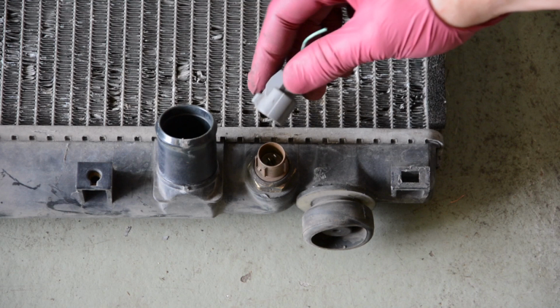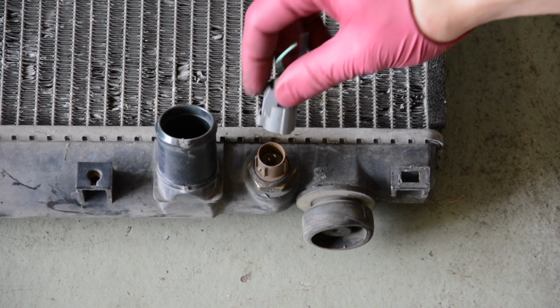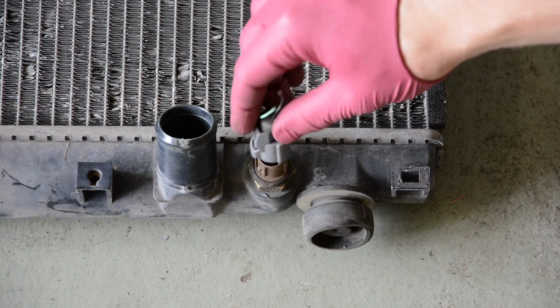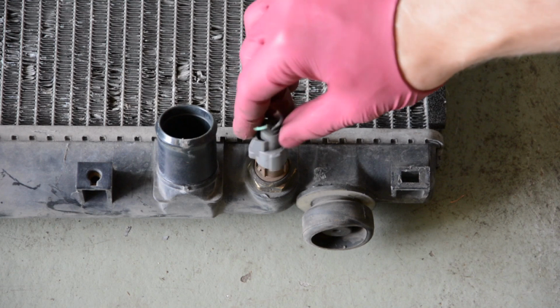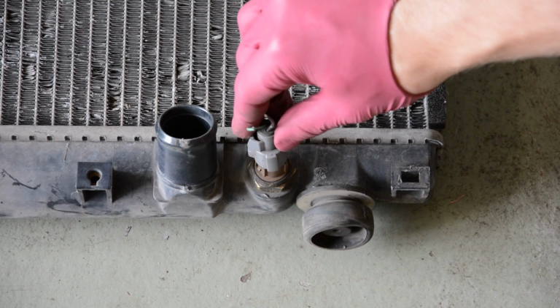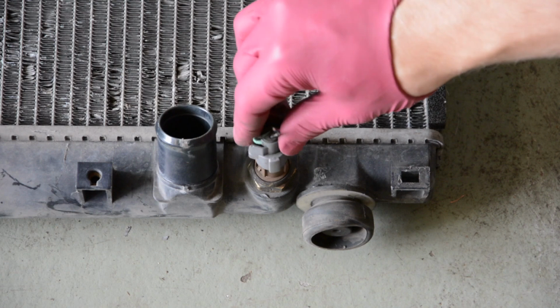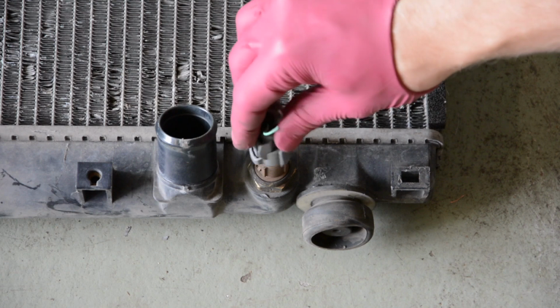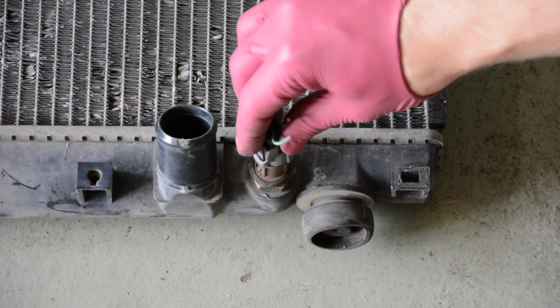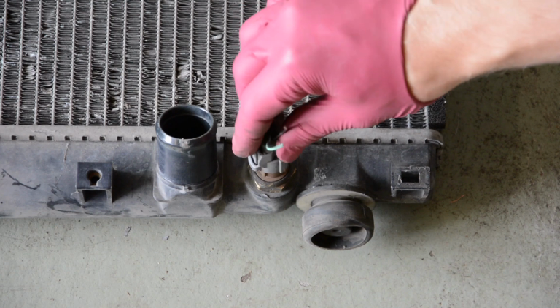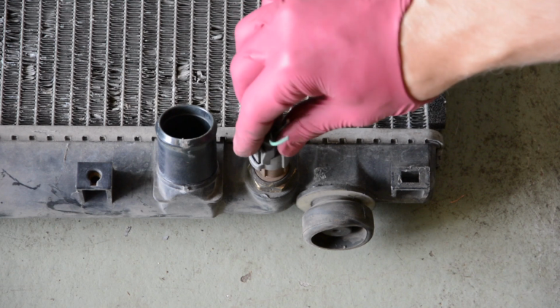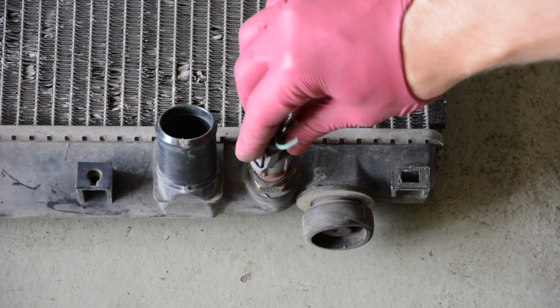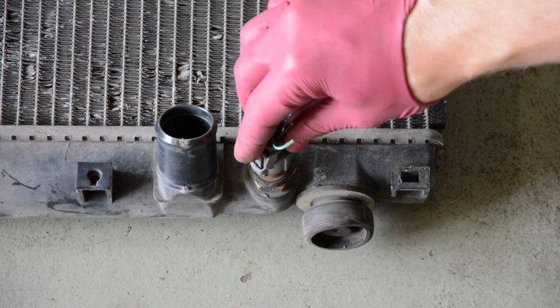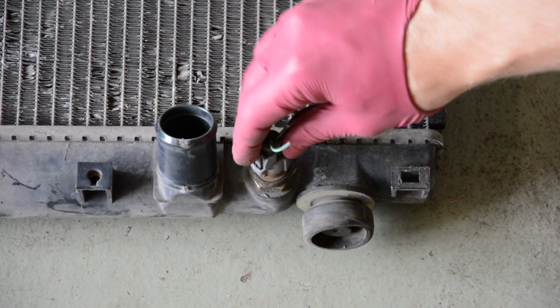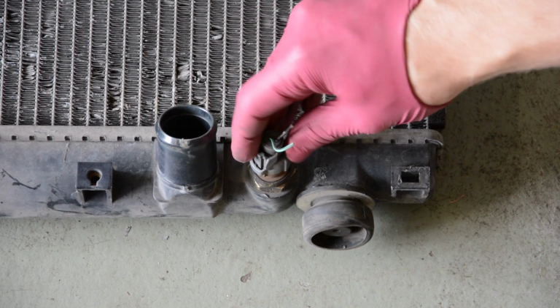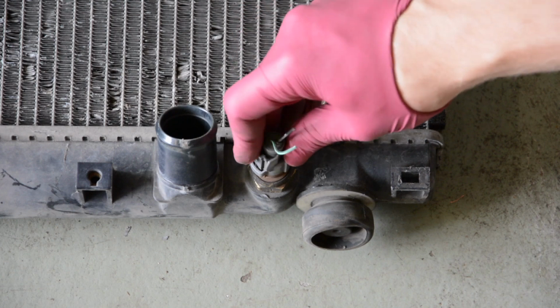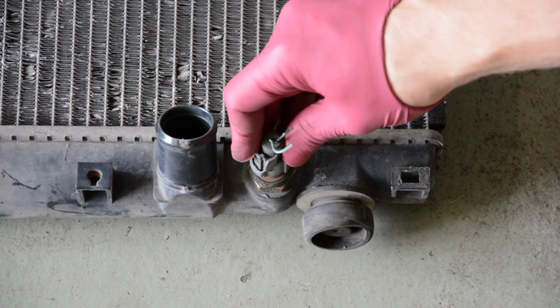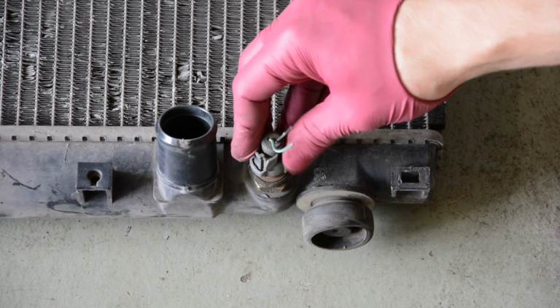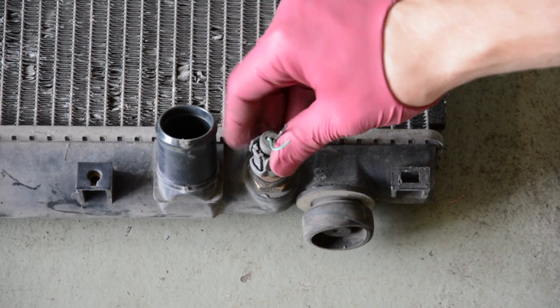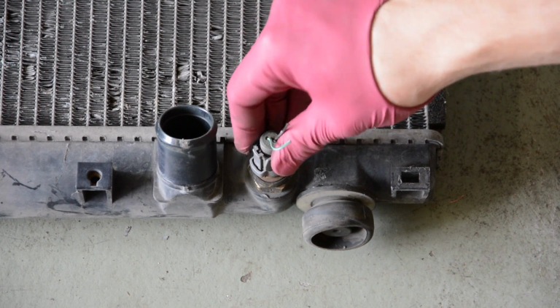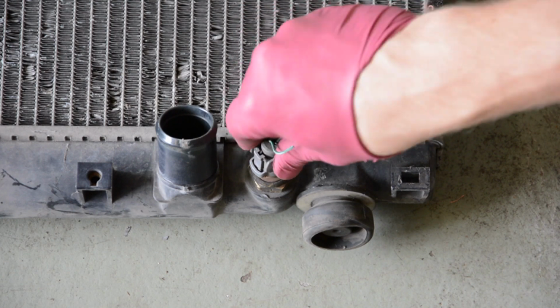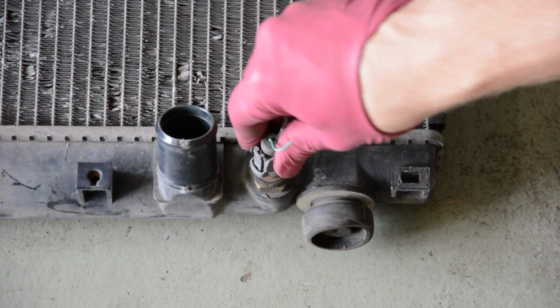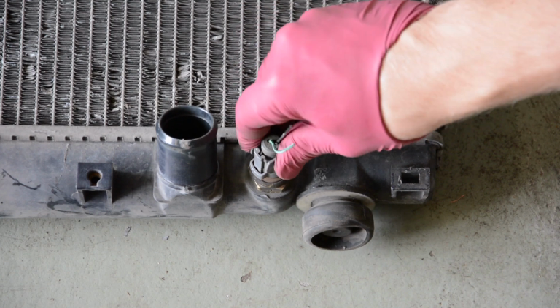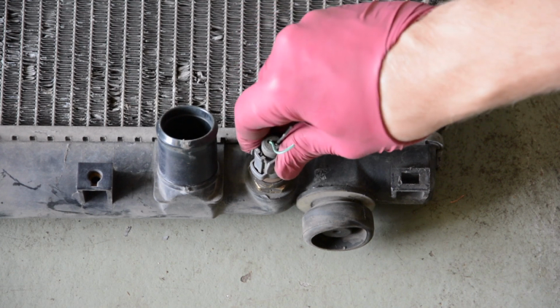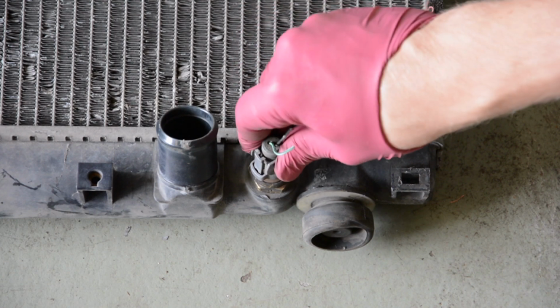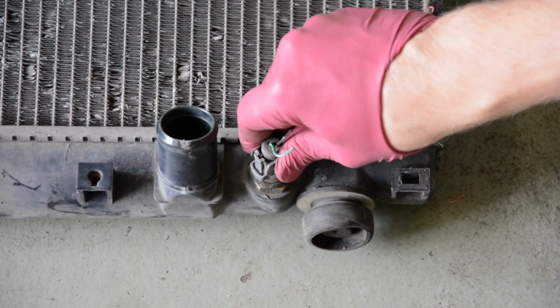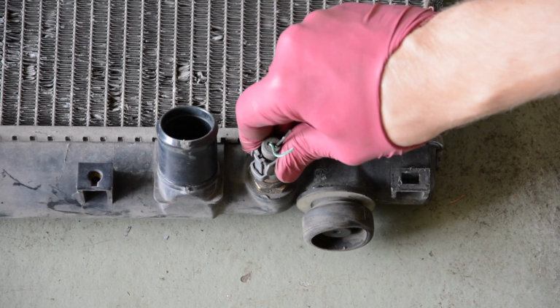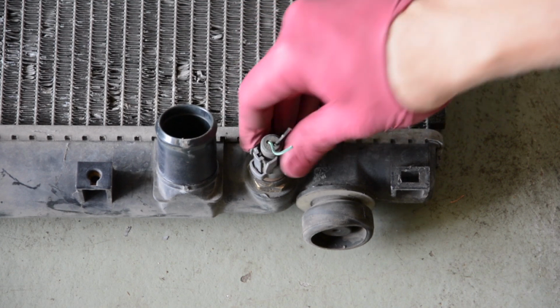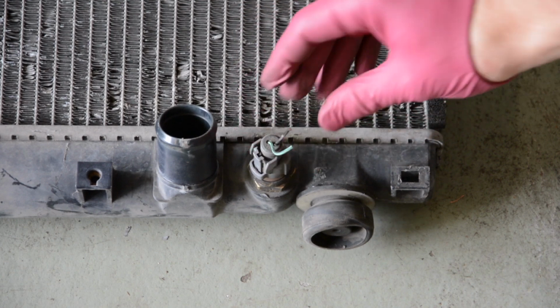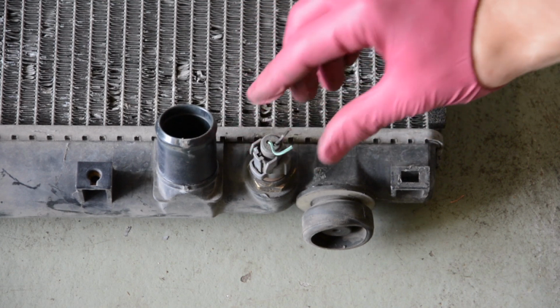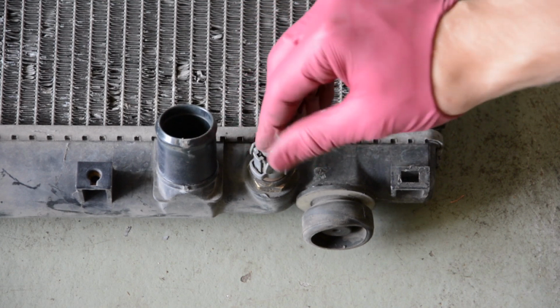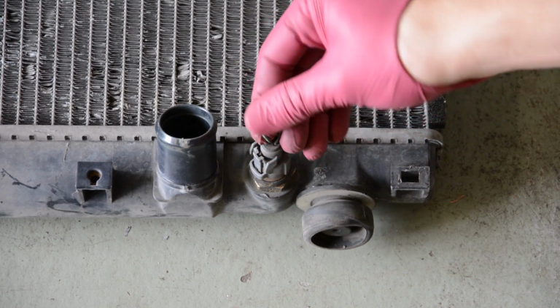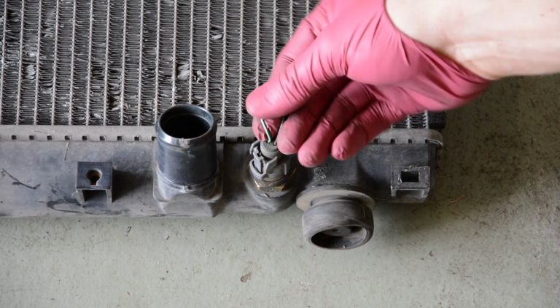For the fan switch we're gonna use this plug here, but we need to extend the wires a bit because we need to reach the fuse box.